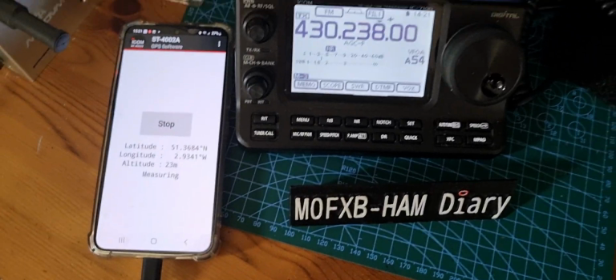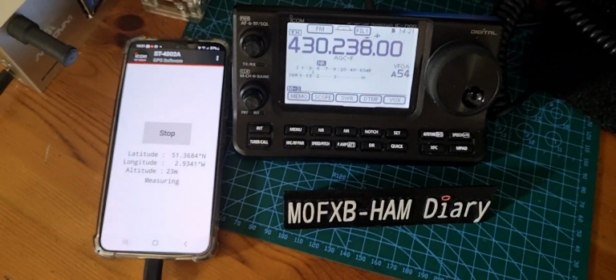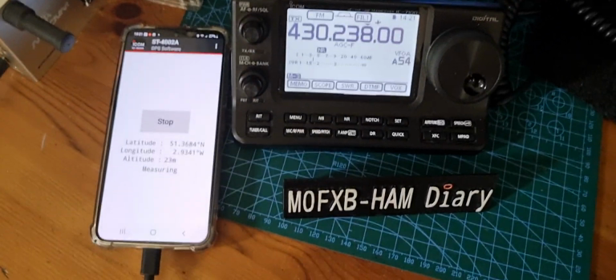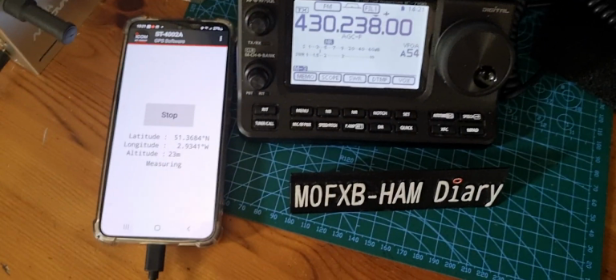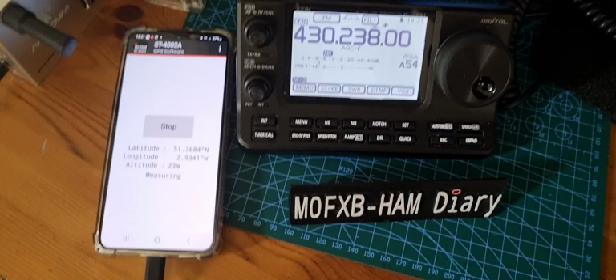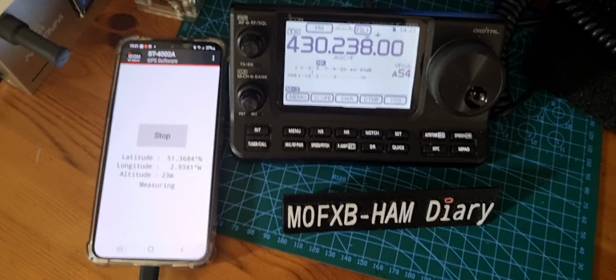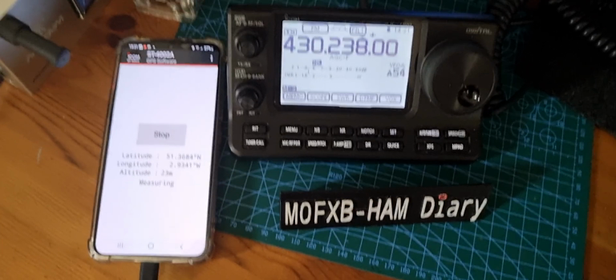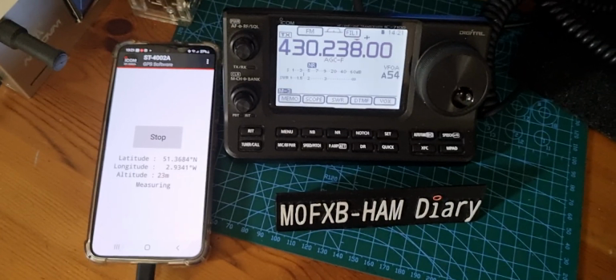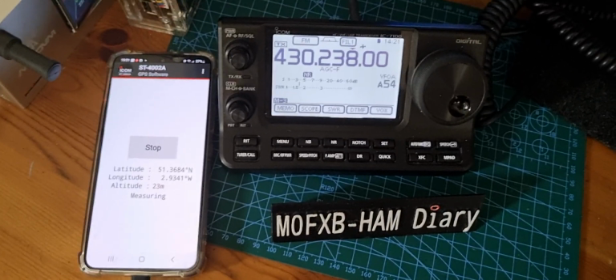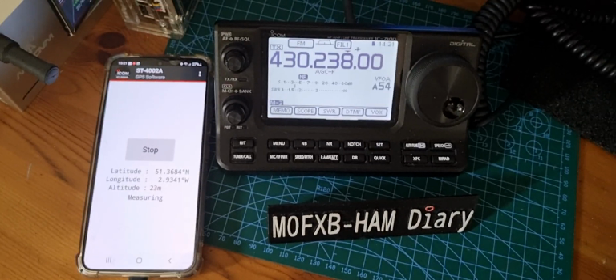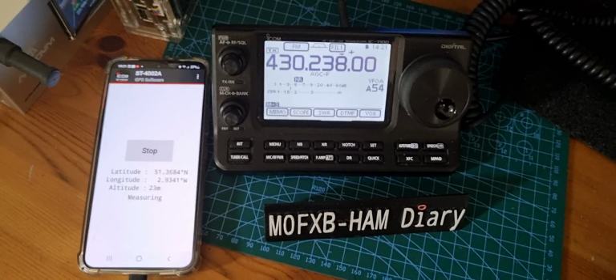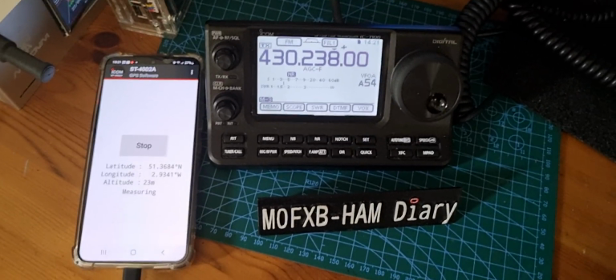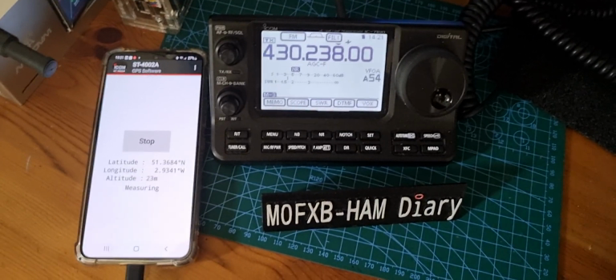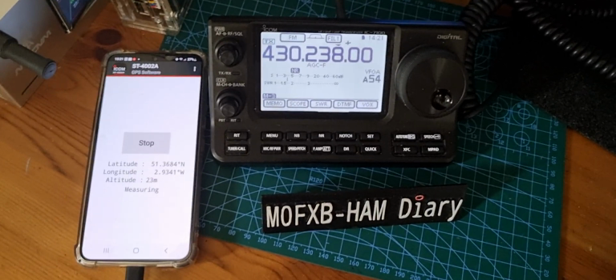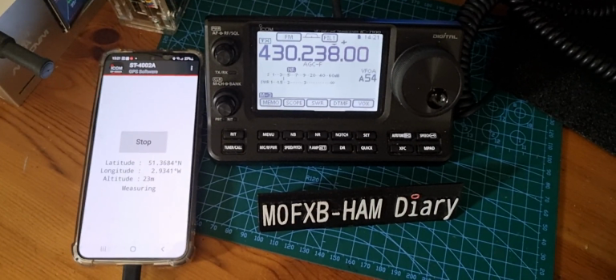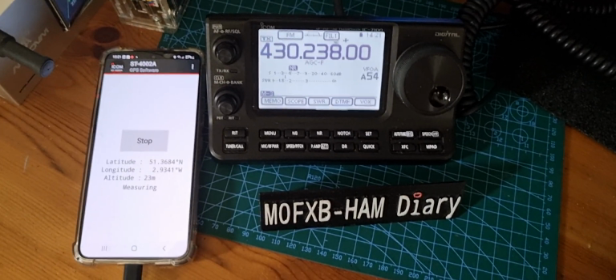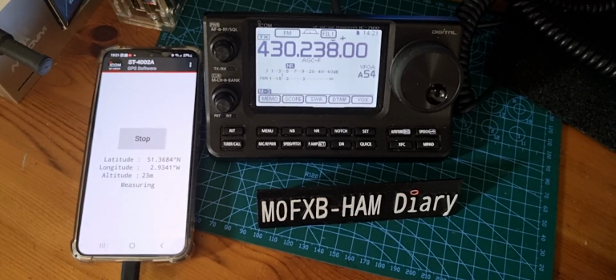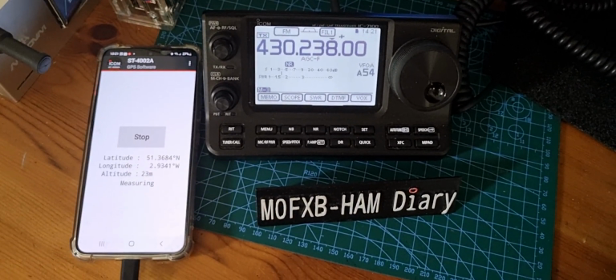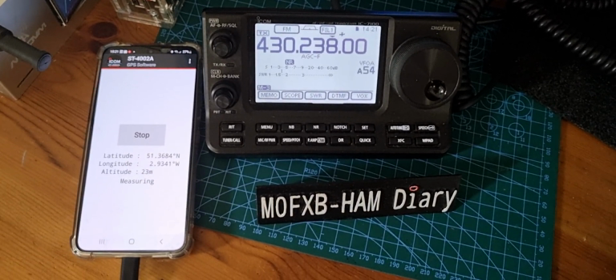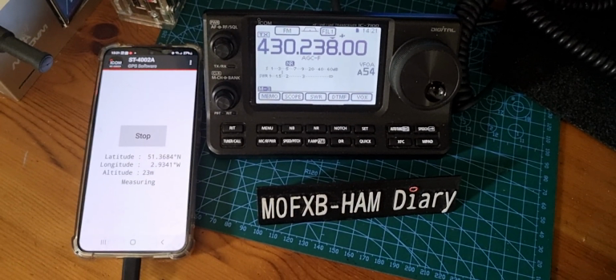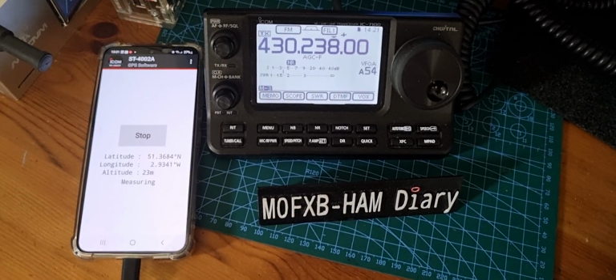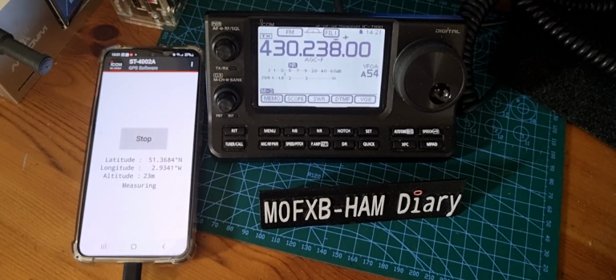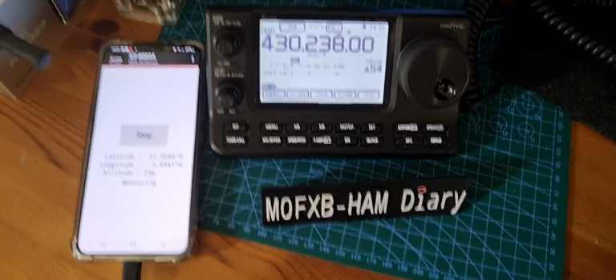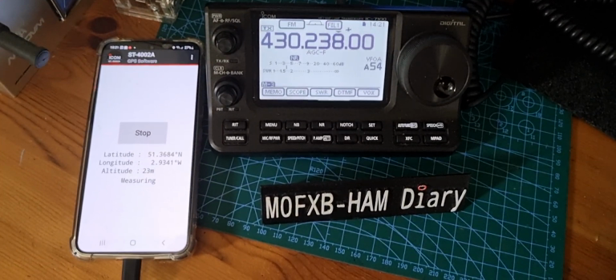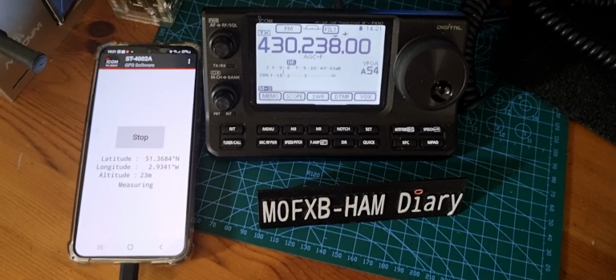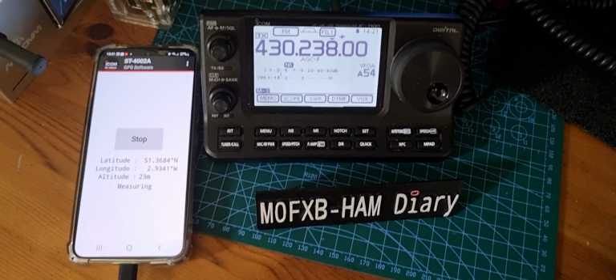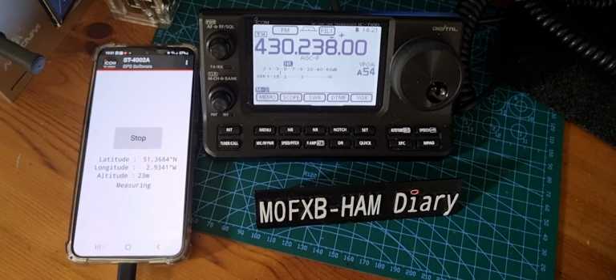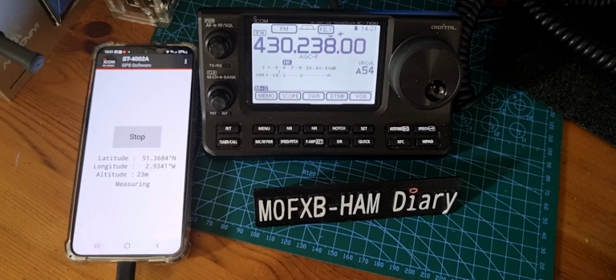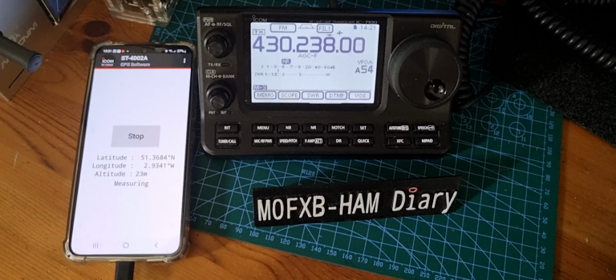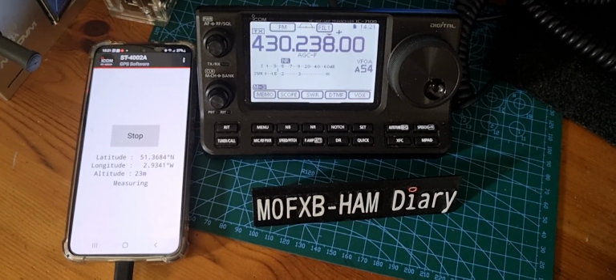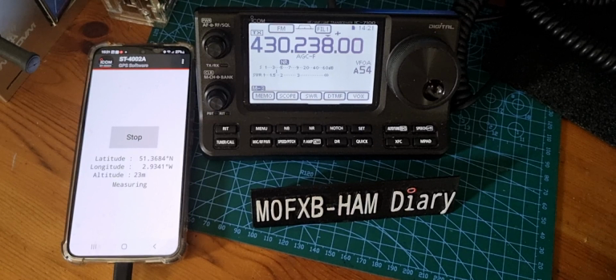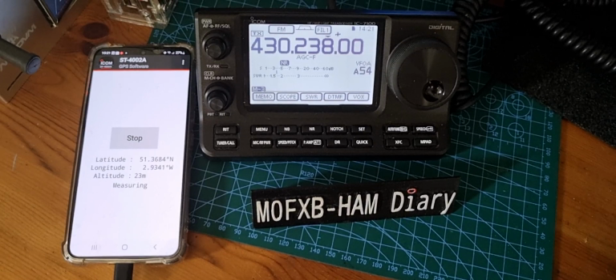So when it's working, it's actually really cool. On newer radios you can do this — I'm pretty sure you can do it via Bluetooth, but I'm not sure.